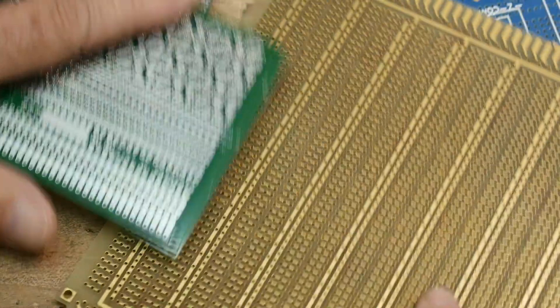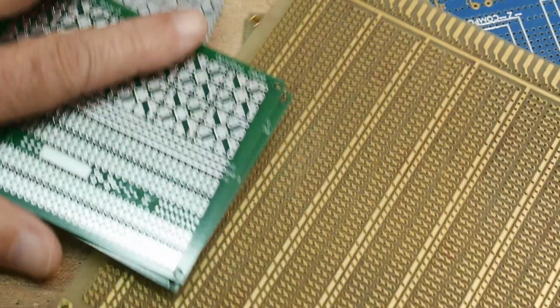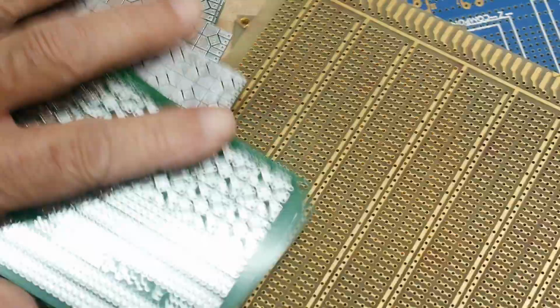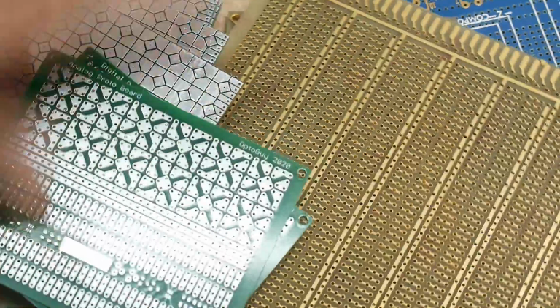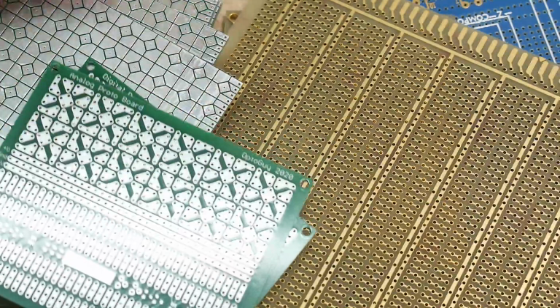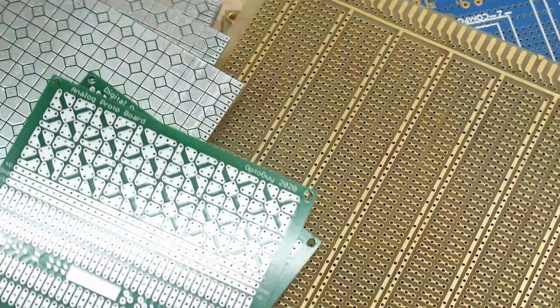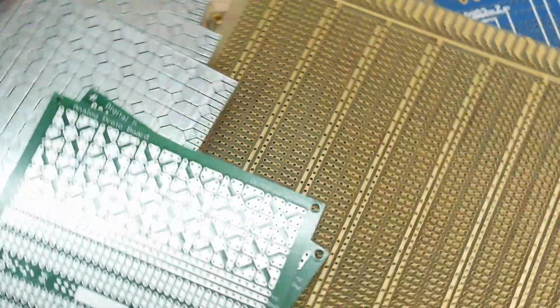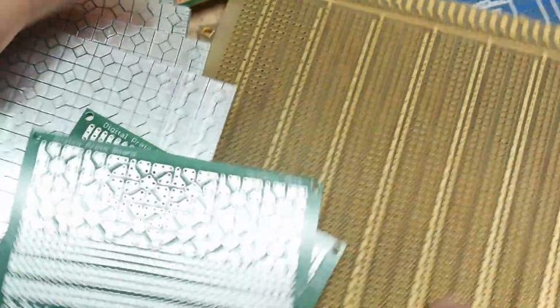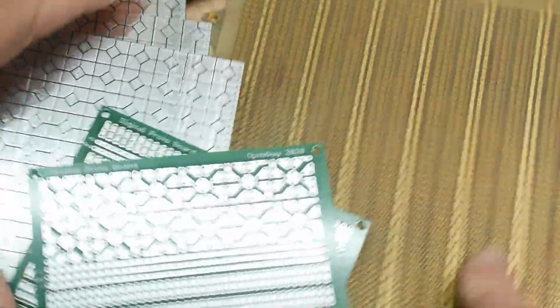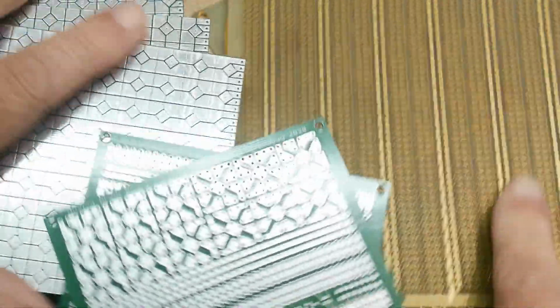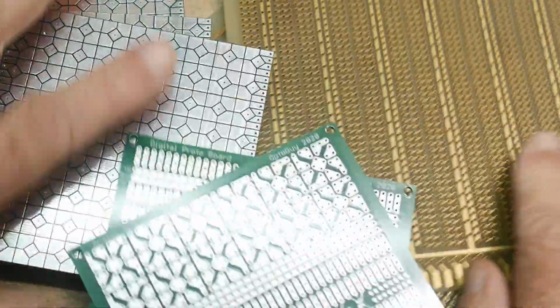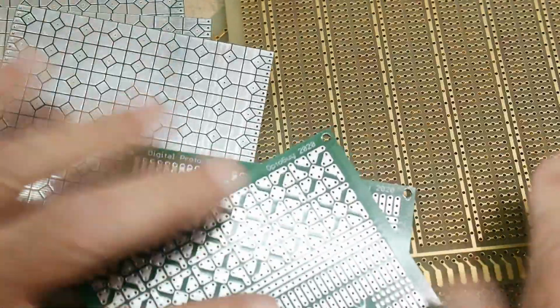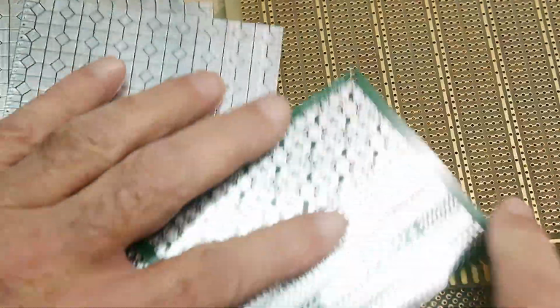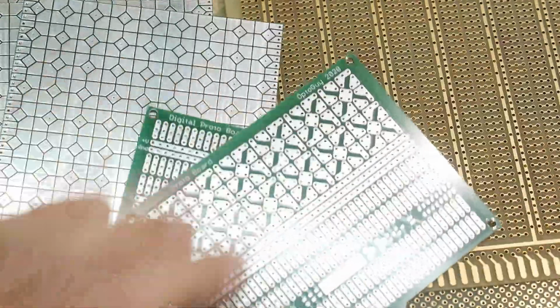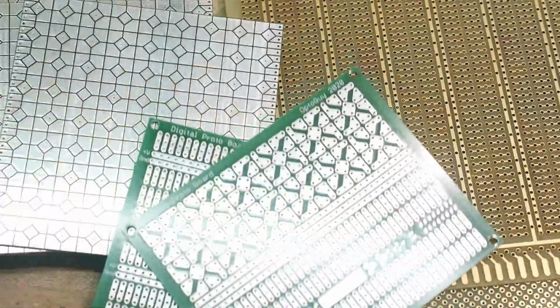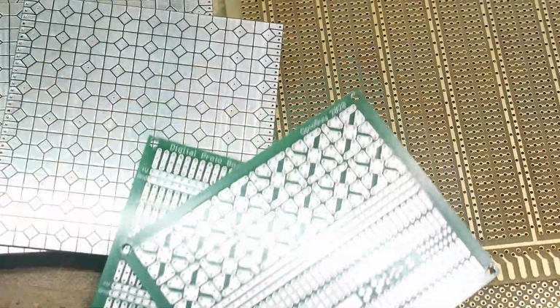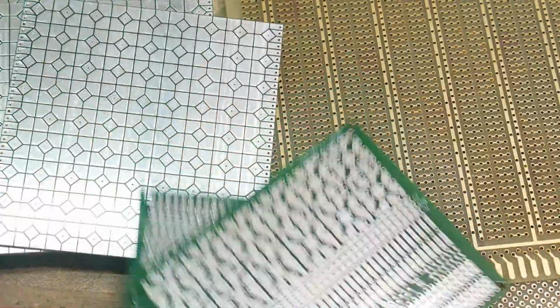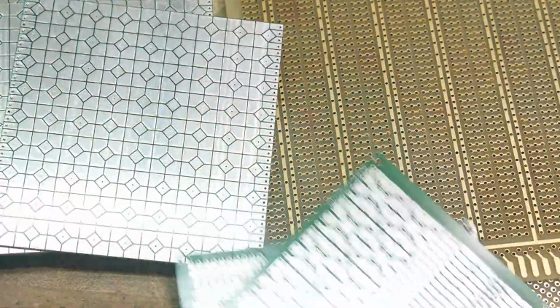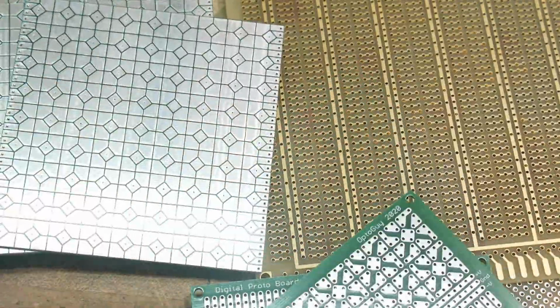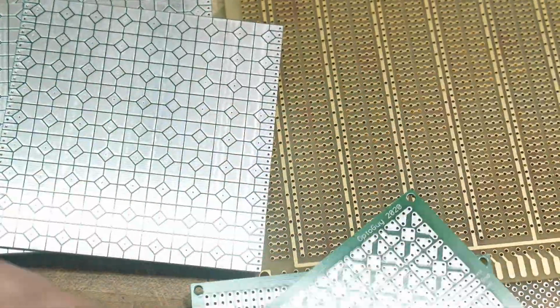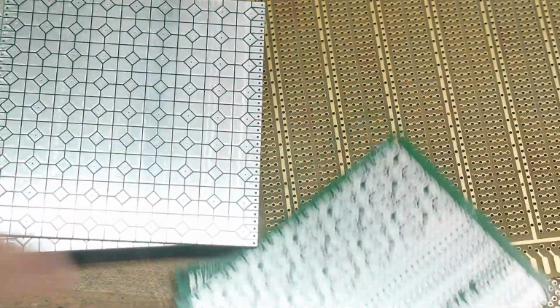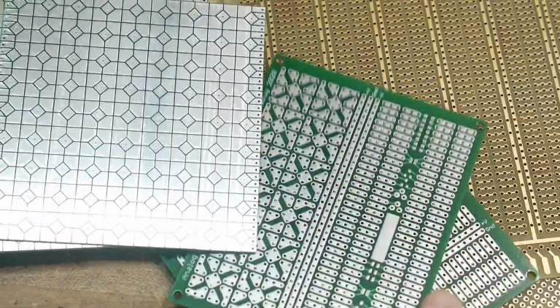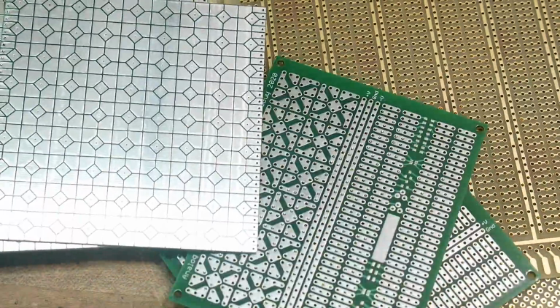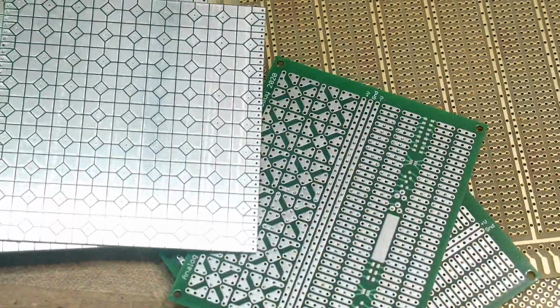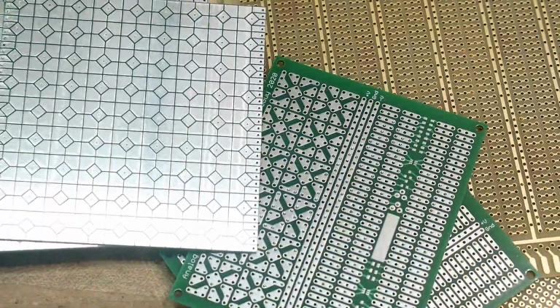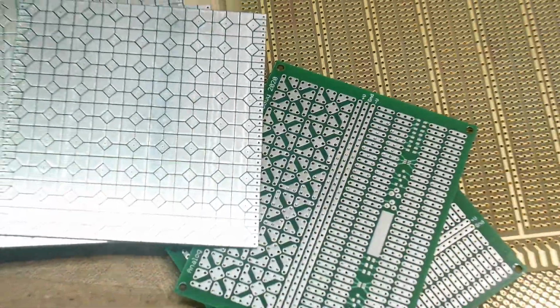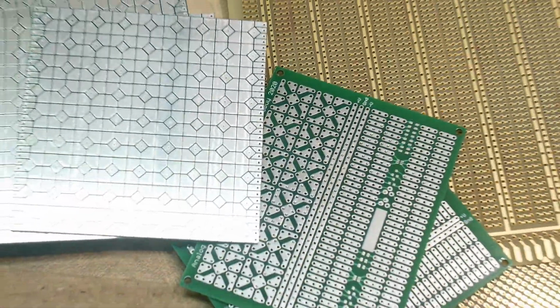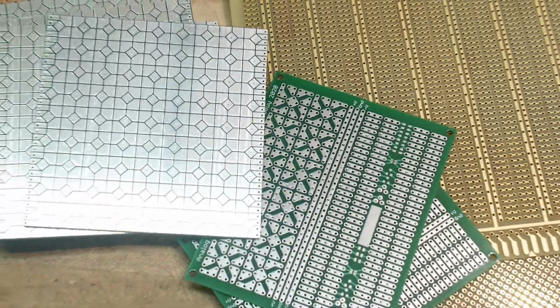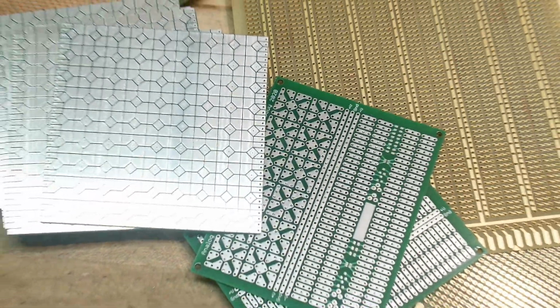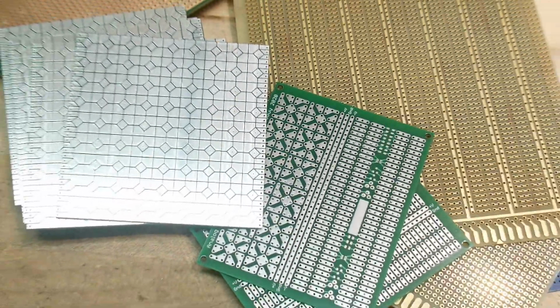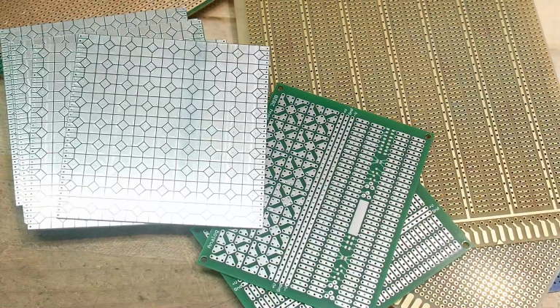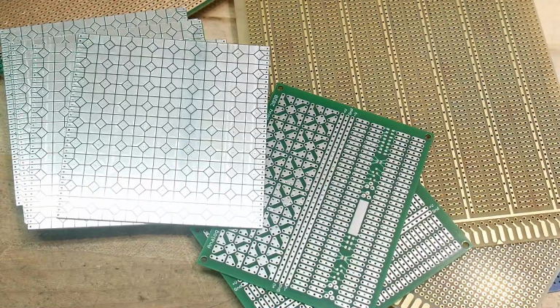So that covers prototyping and PC boards in general.